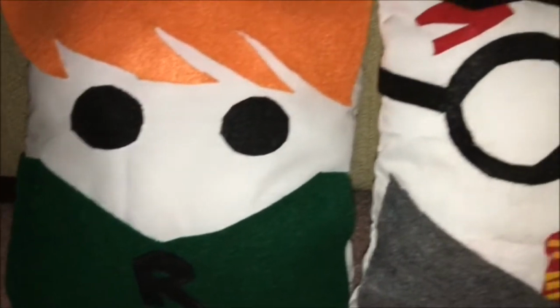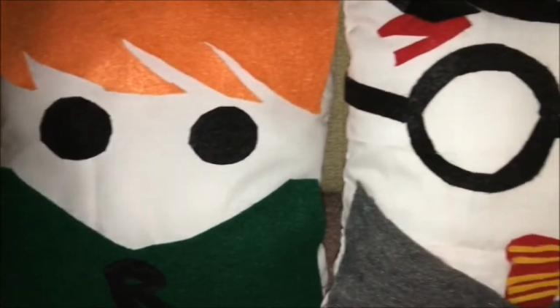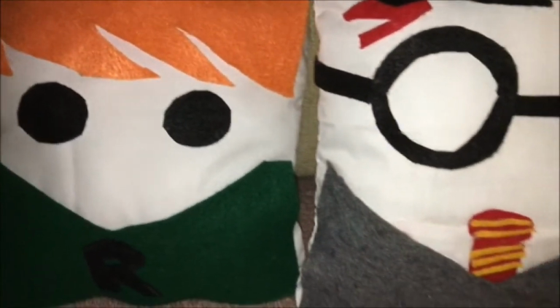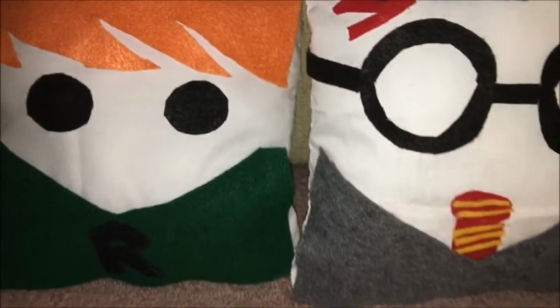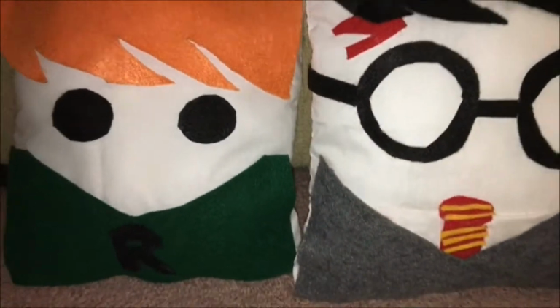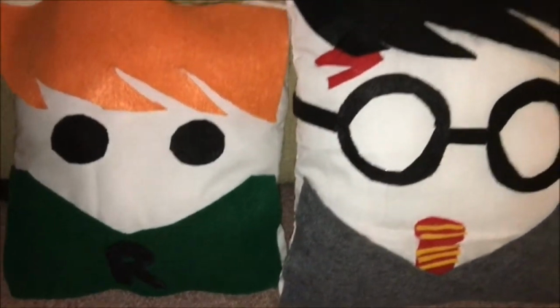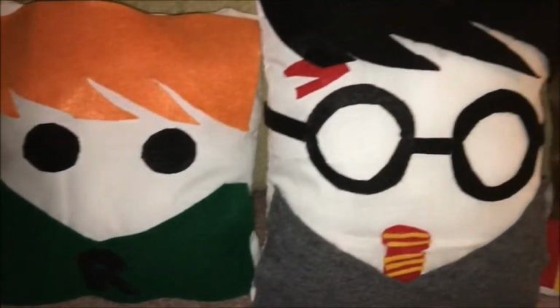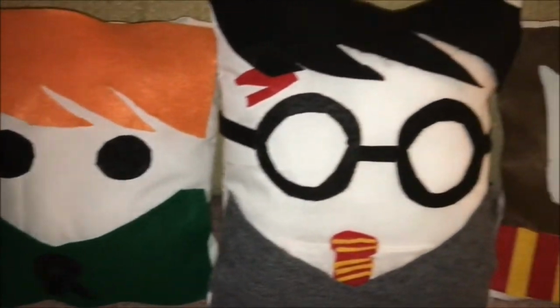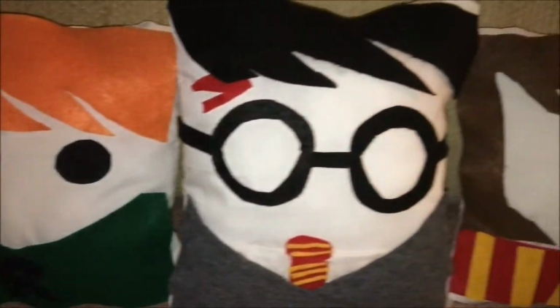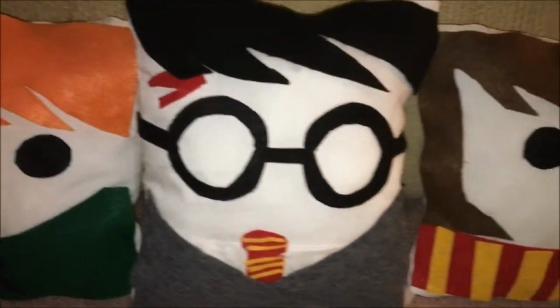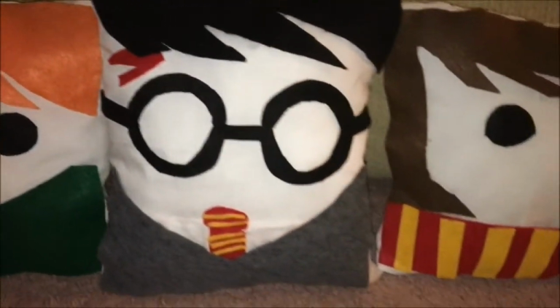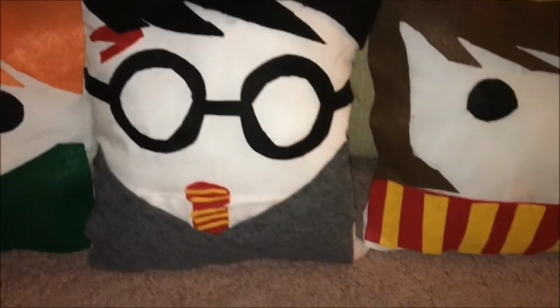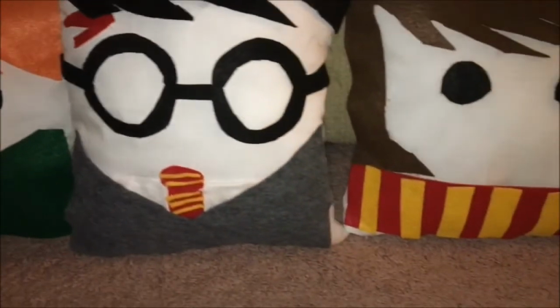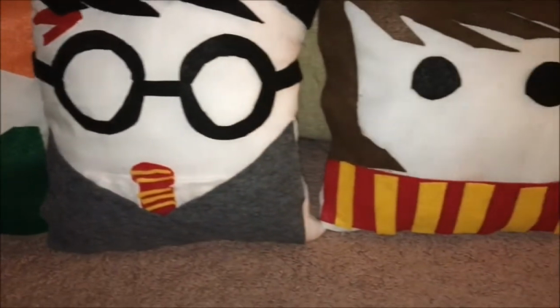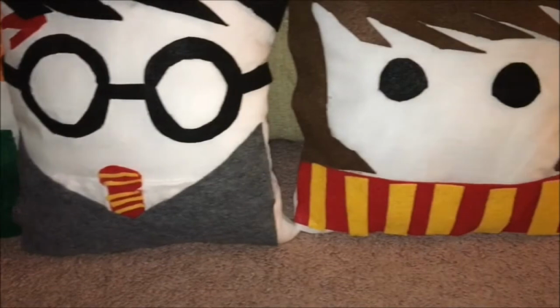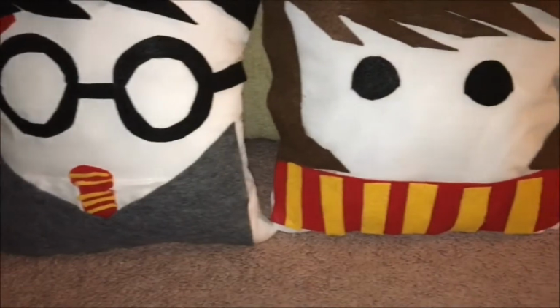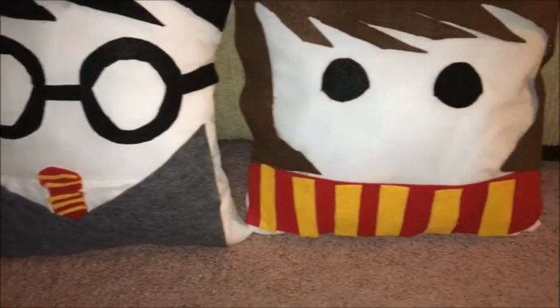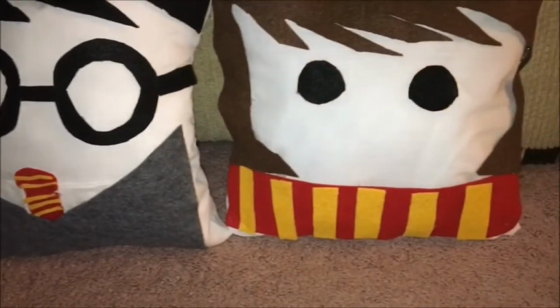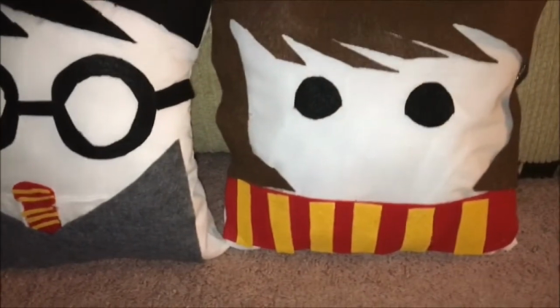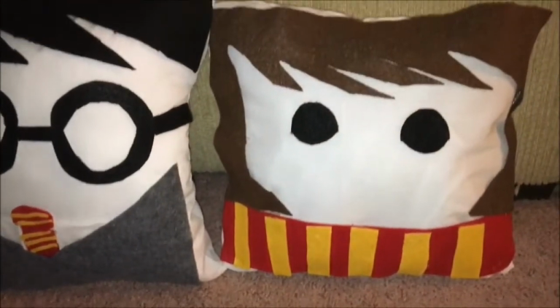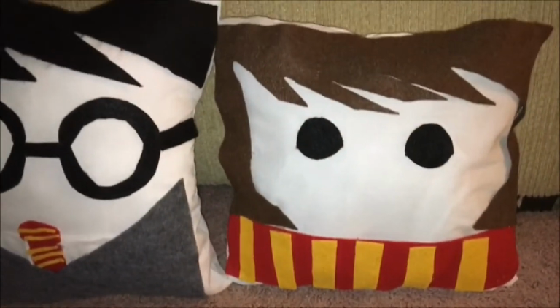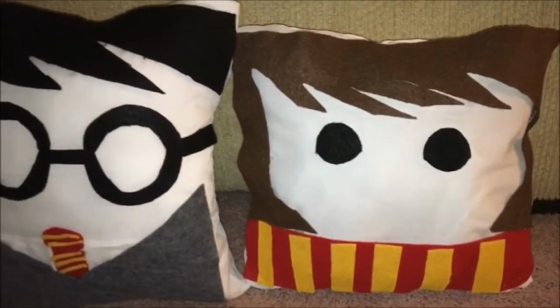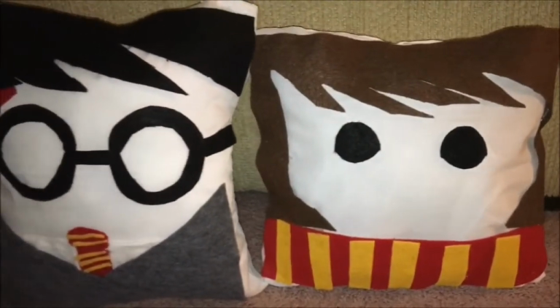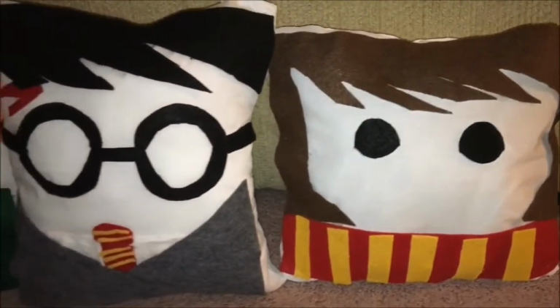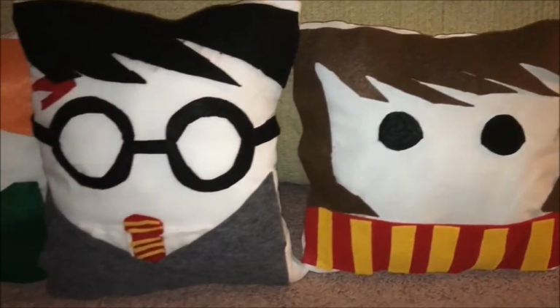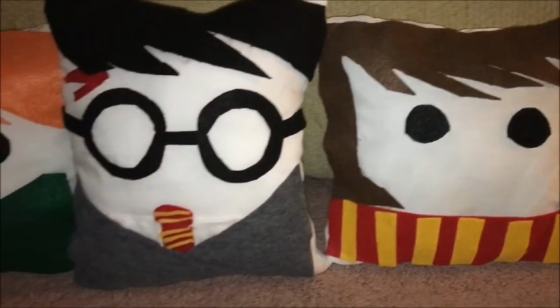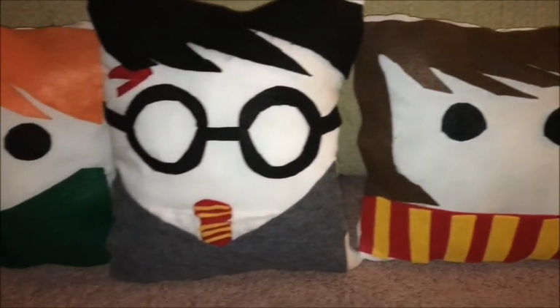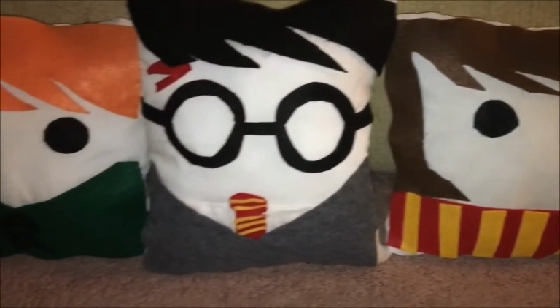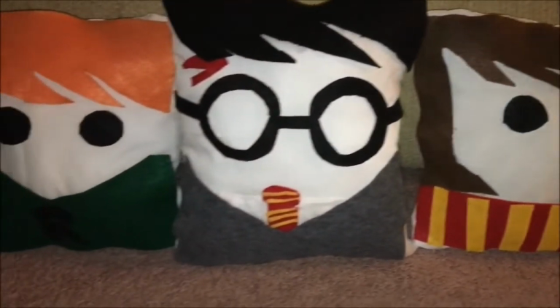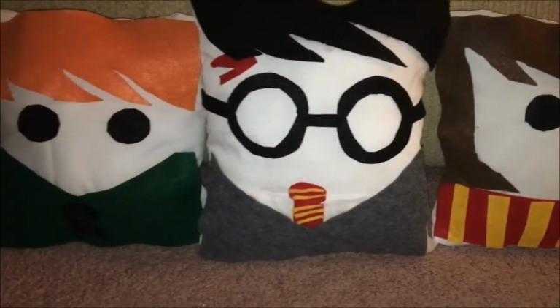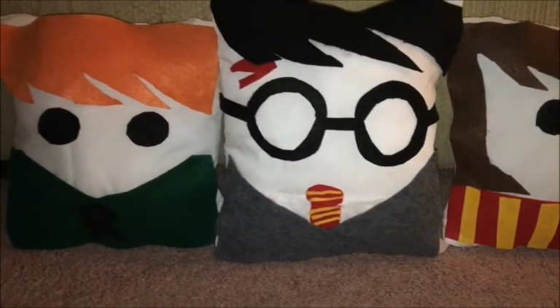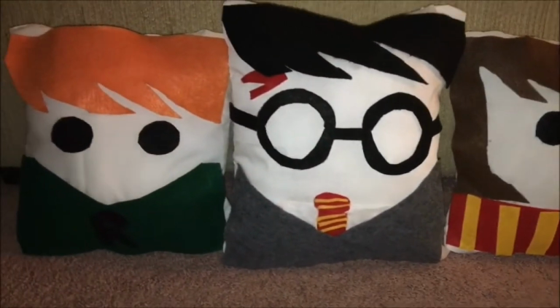There's the finished masterpiece! I just love how these came out. I cannot wait to put them on my bed — they add a beautiful touch to my room and they turned out super cute.